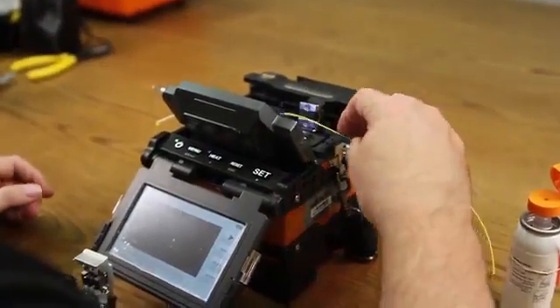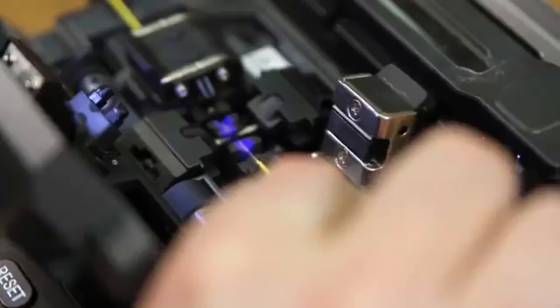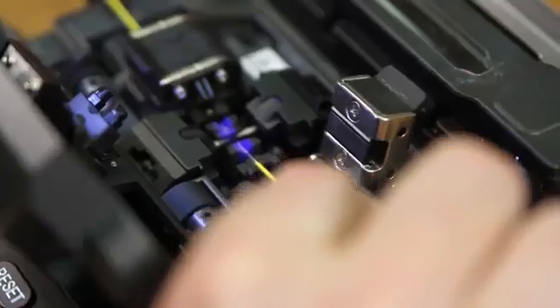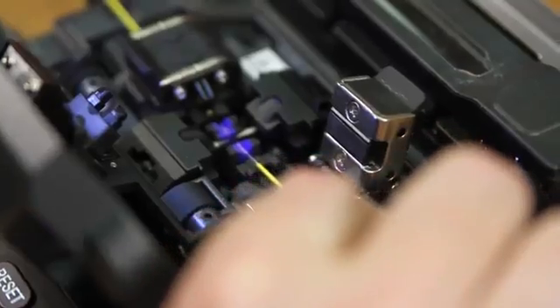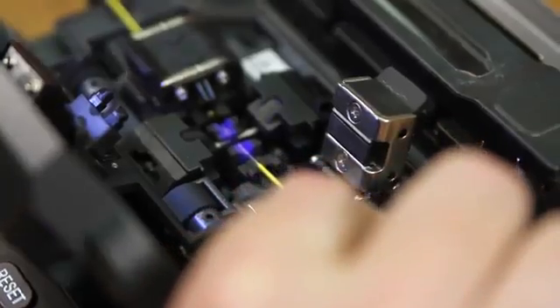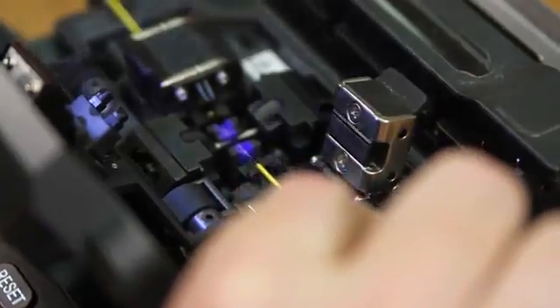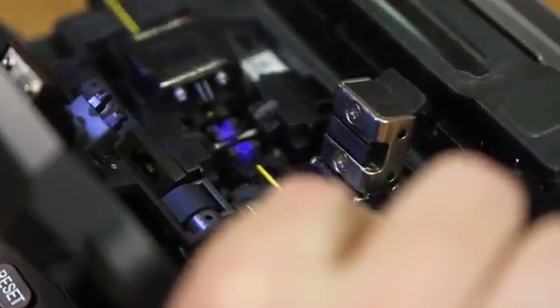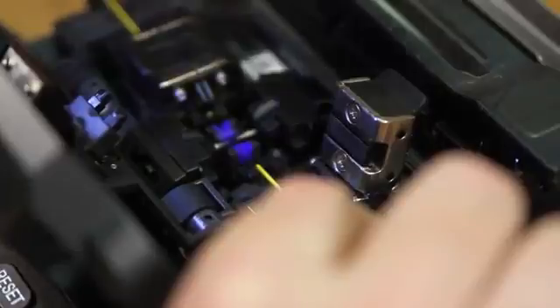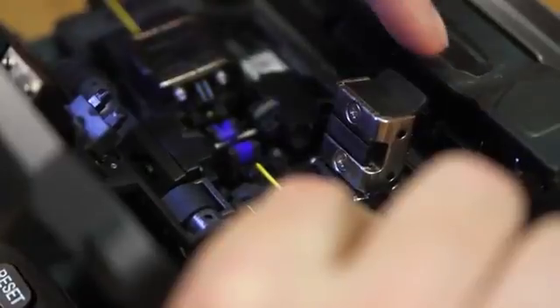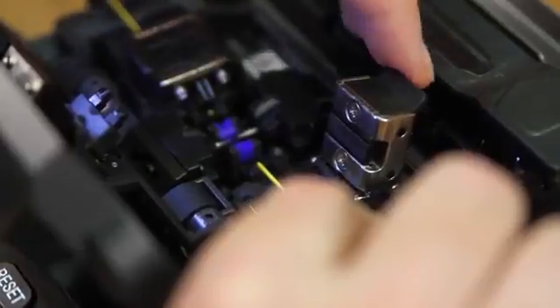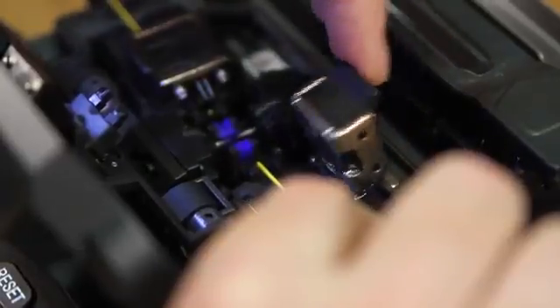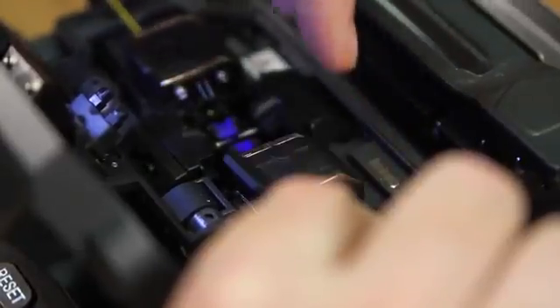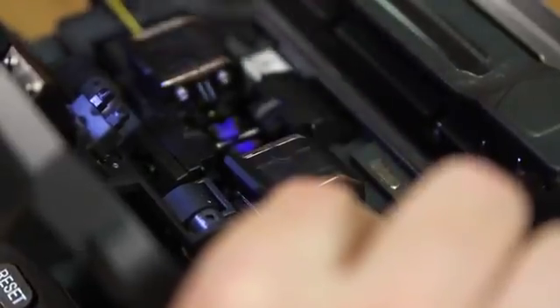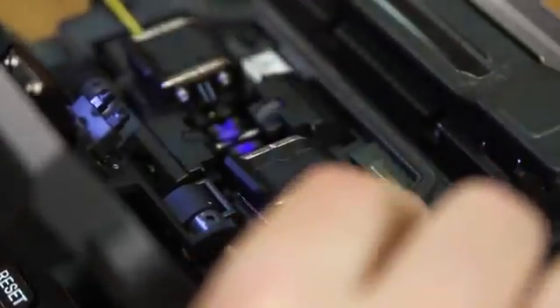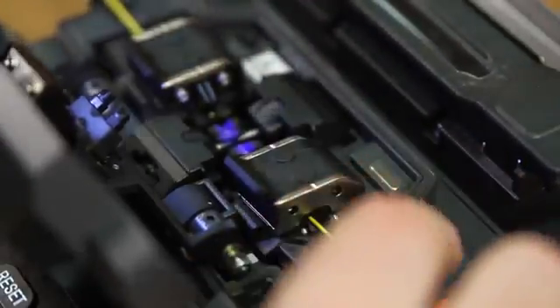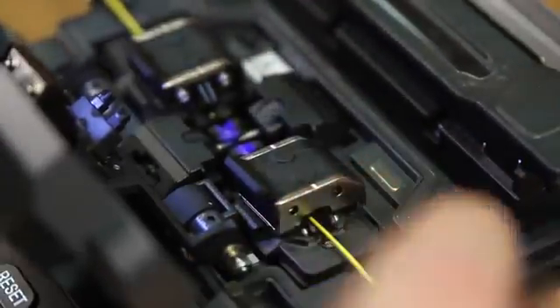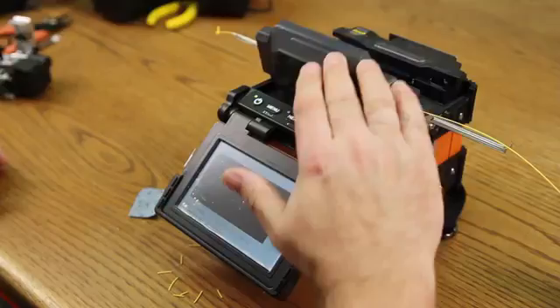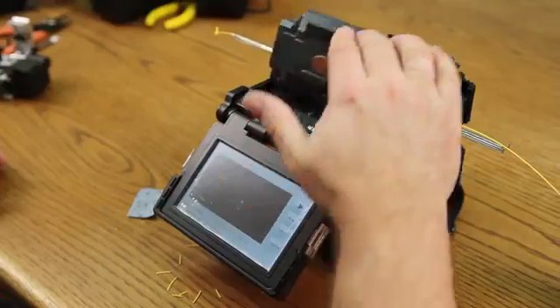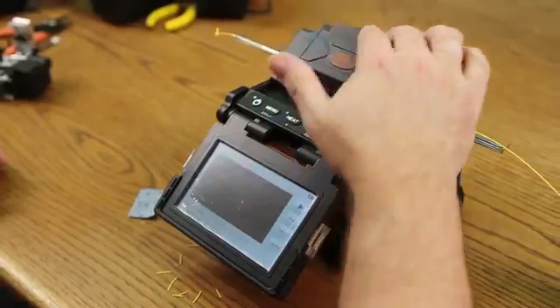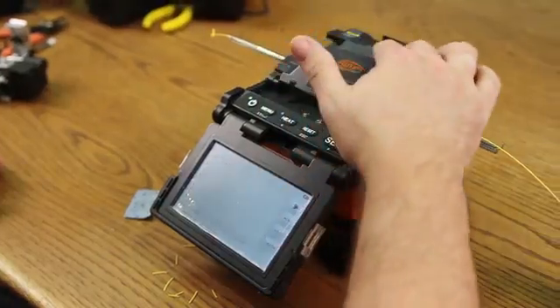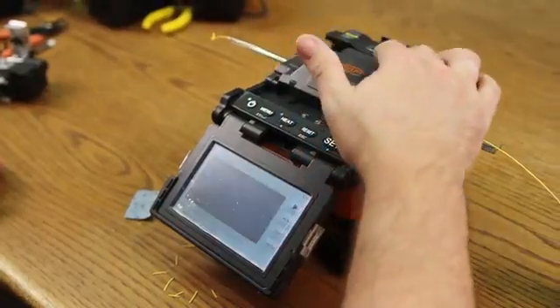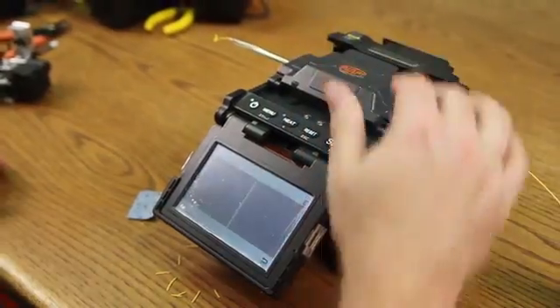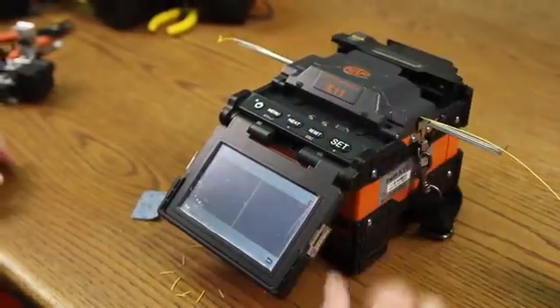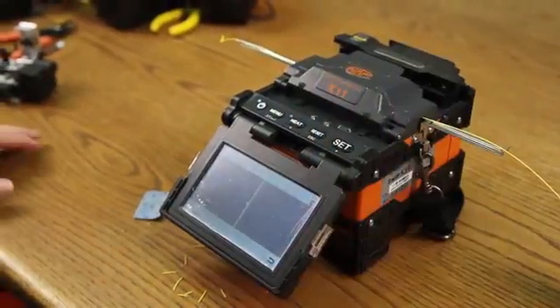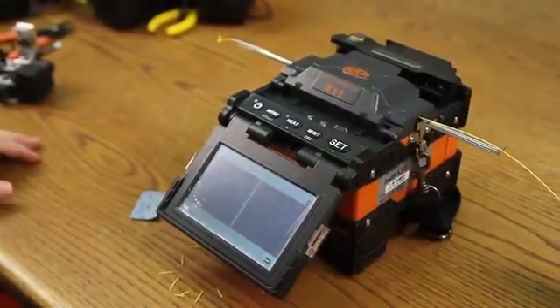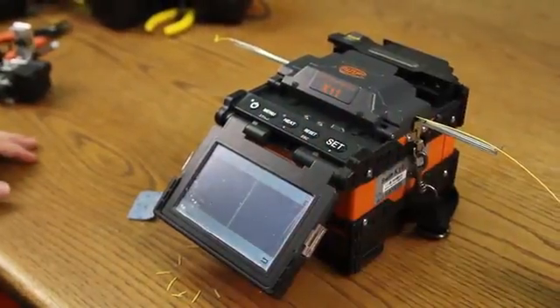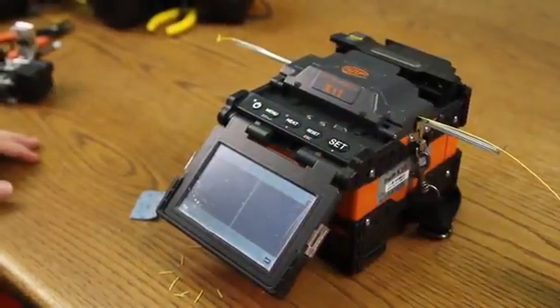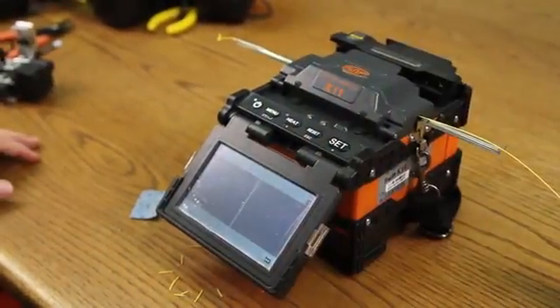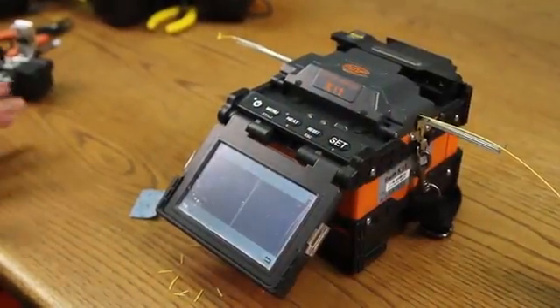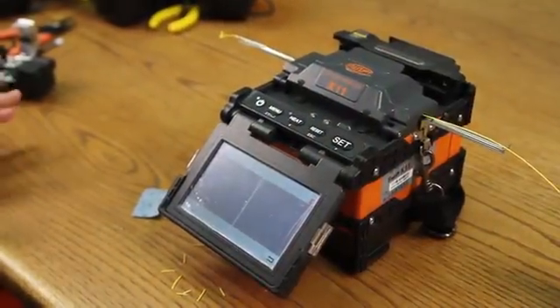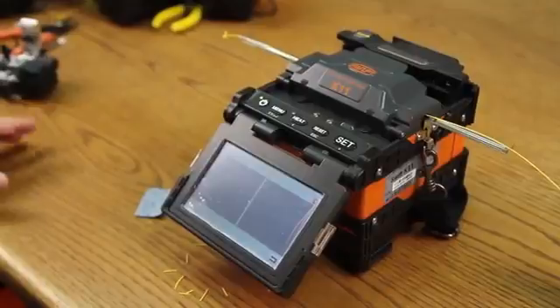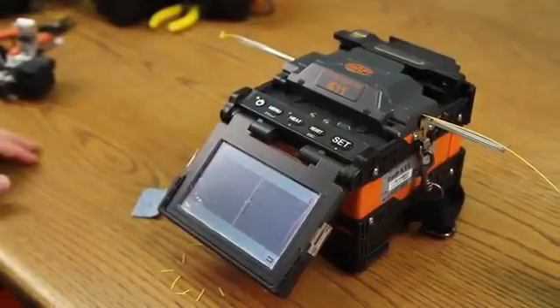Place in your splicer. Close your clamp. Close your wind cover. Allow it to align.